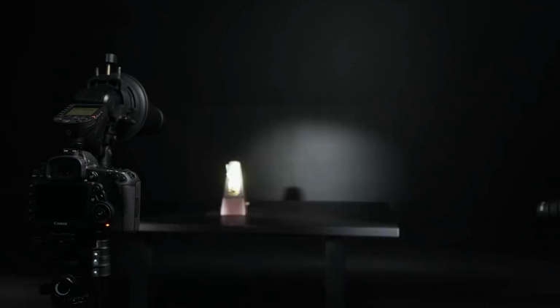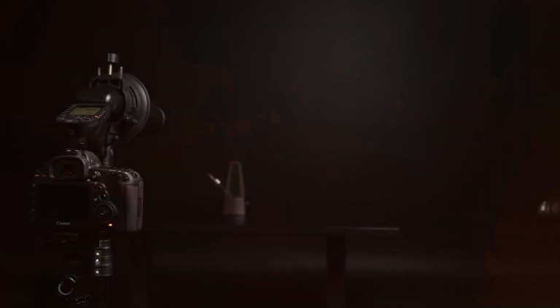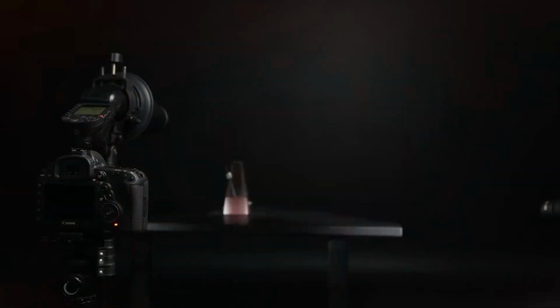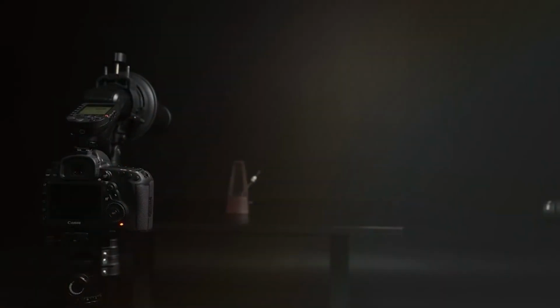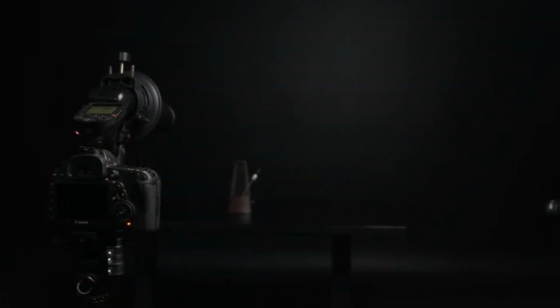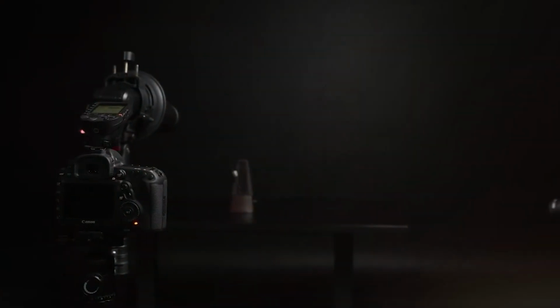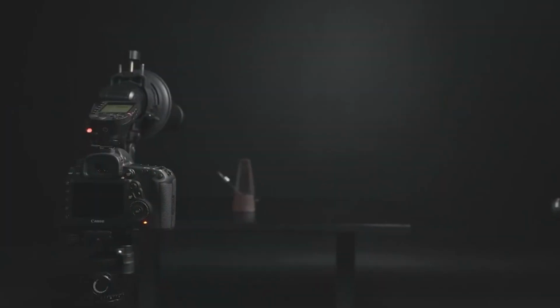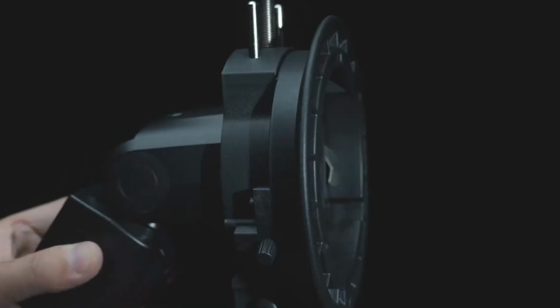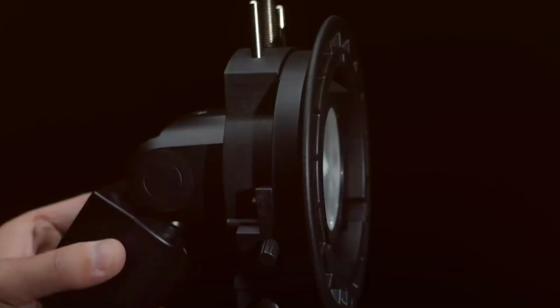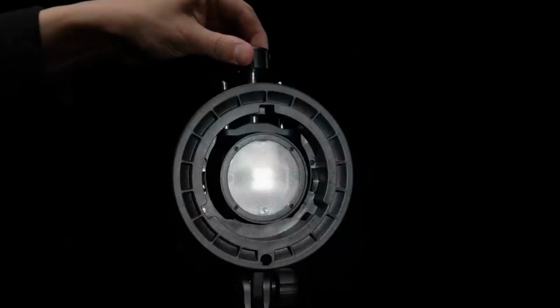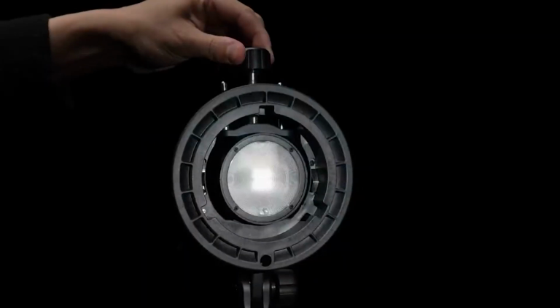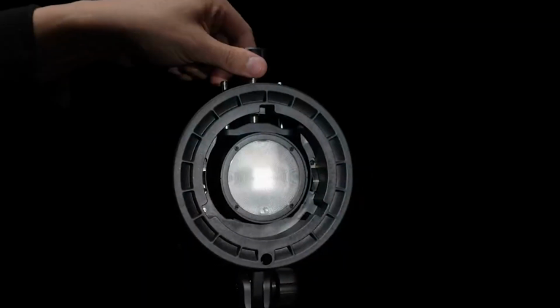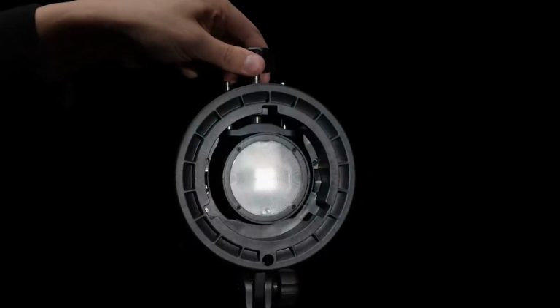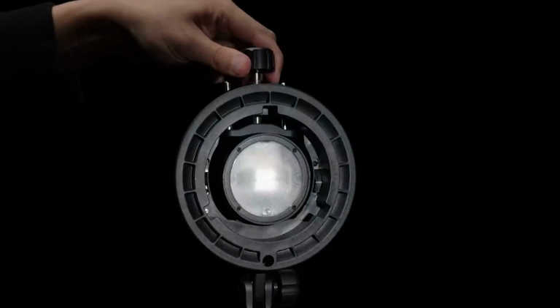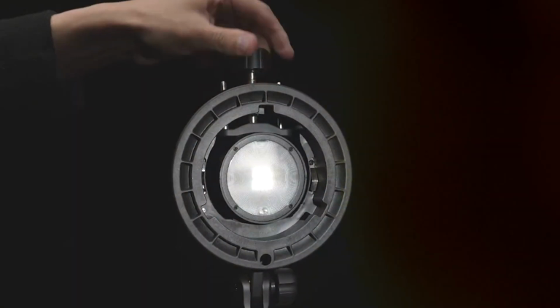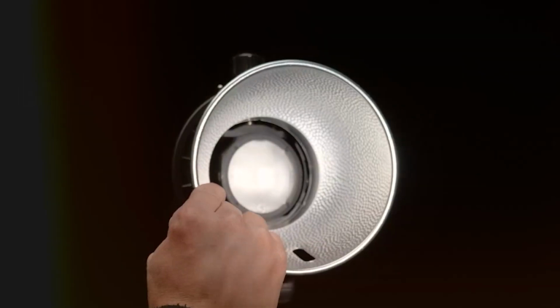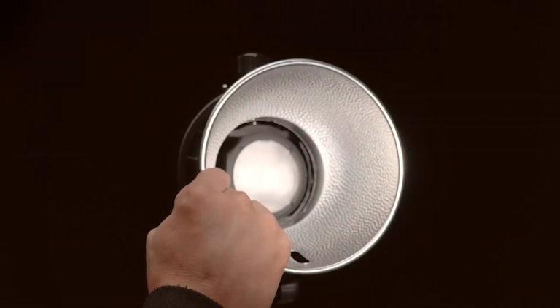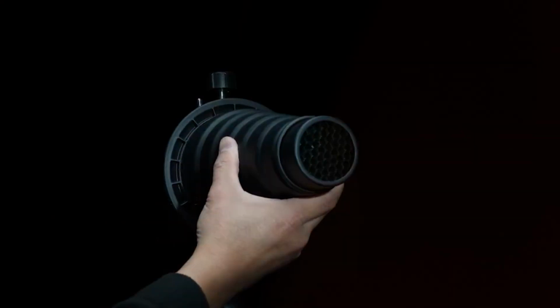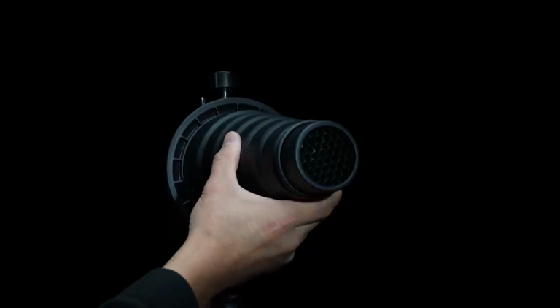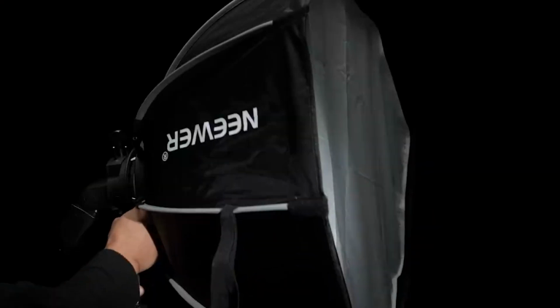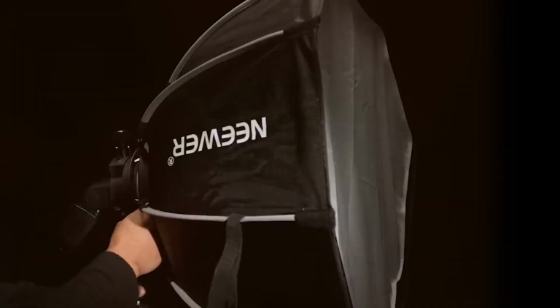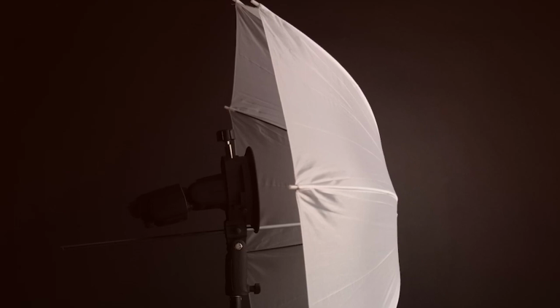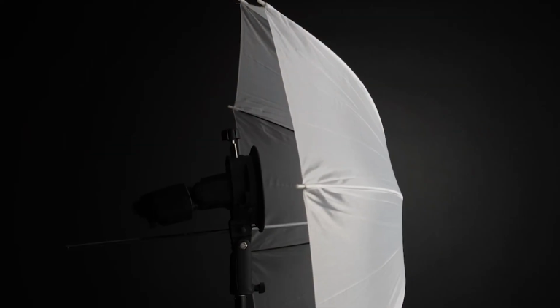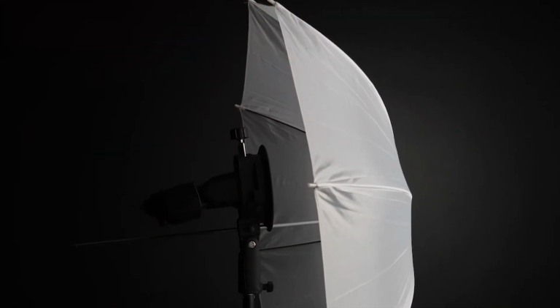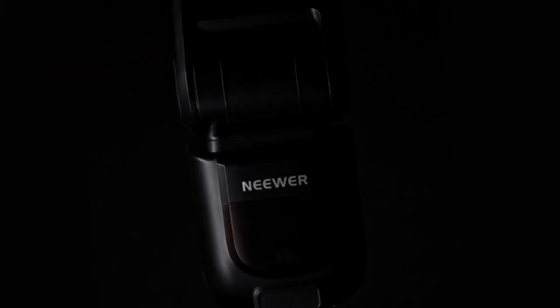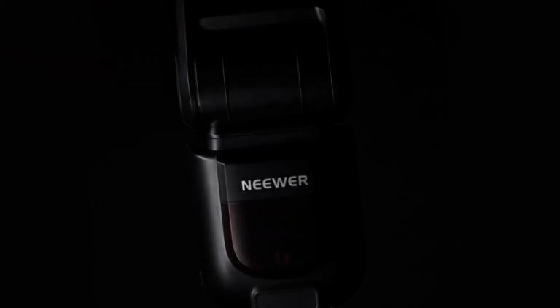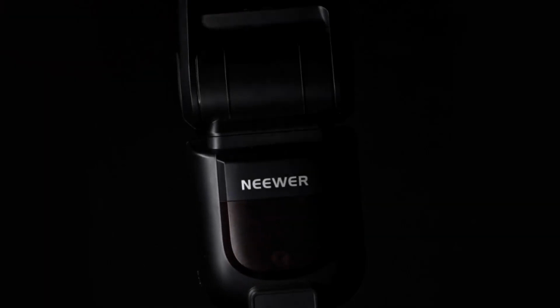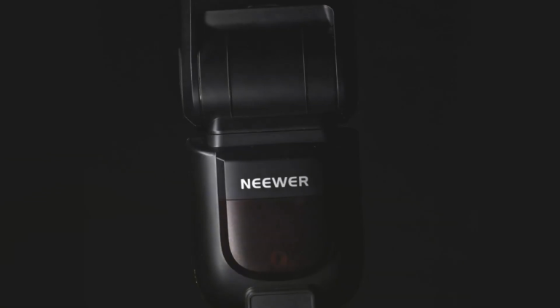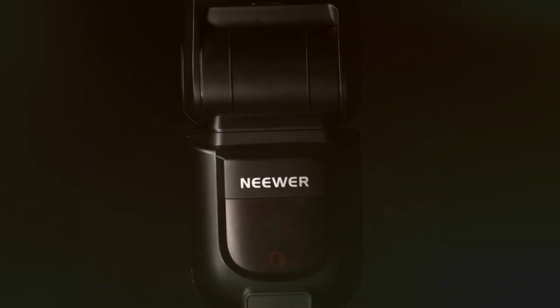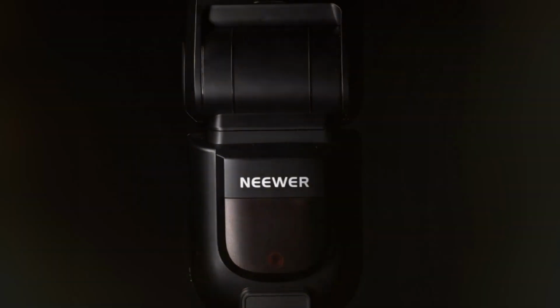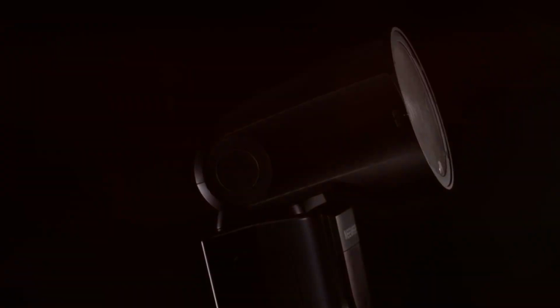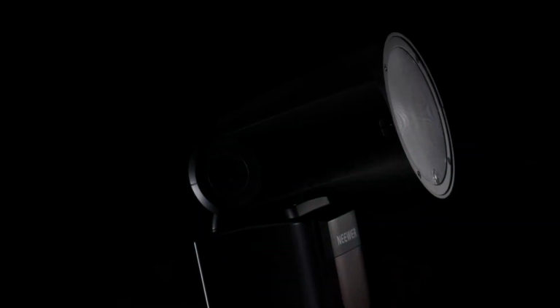Welcome back to the channel, where we dive deep into the world of photography gear, bringing you the best advice and reviews to help you make informed decisions.